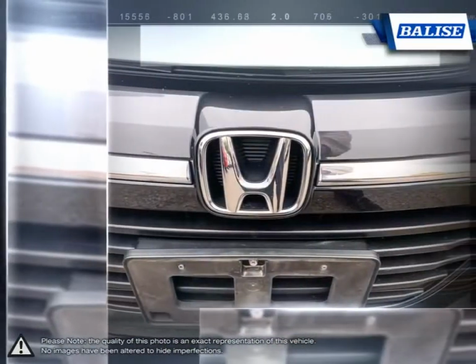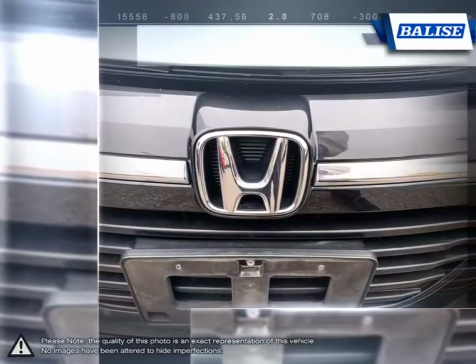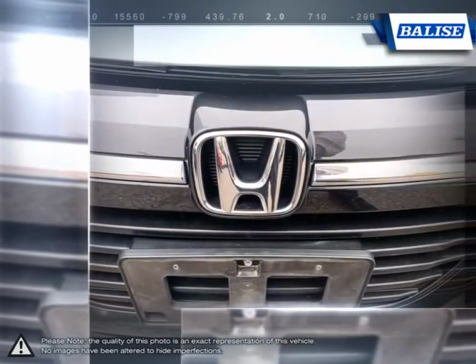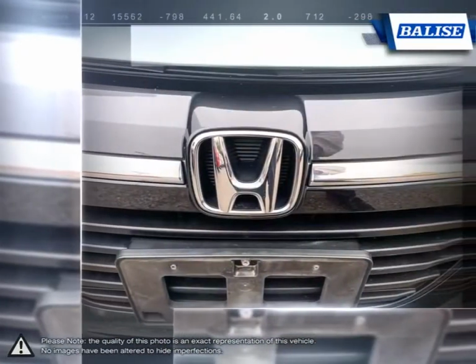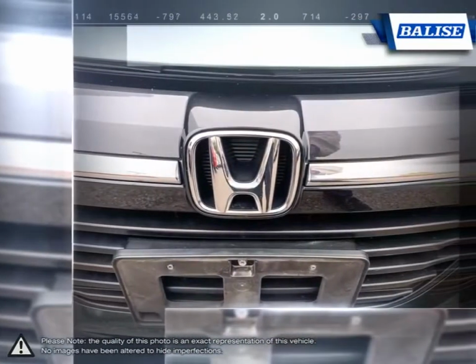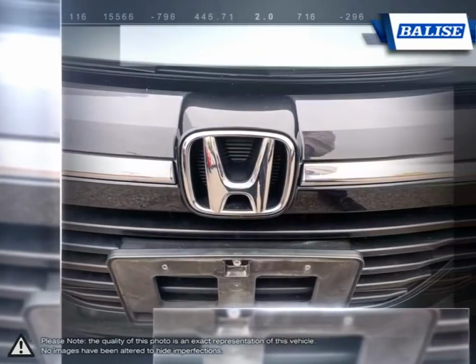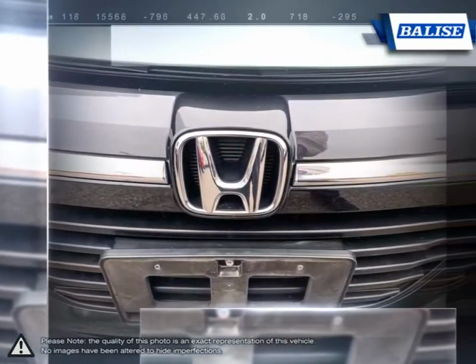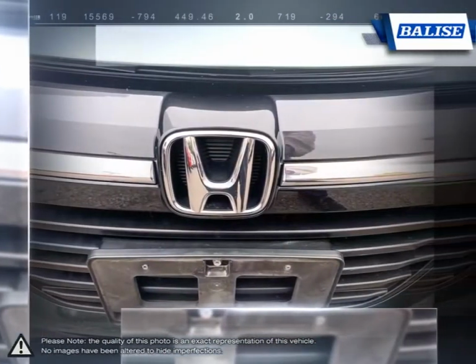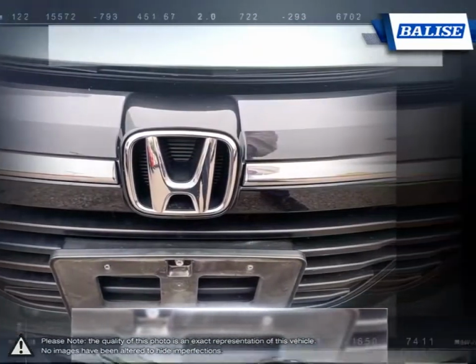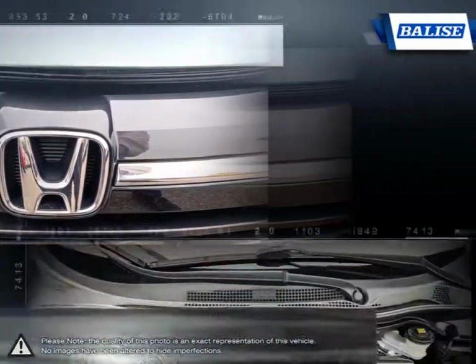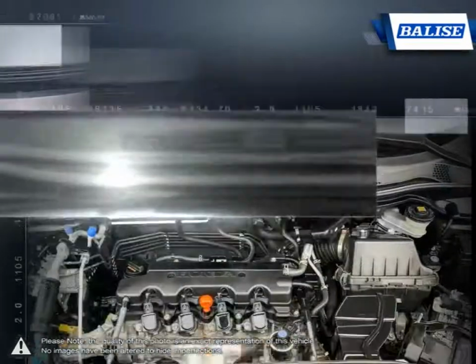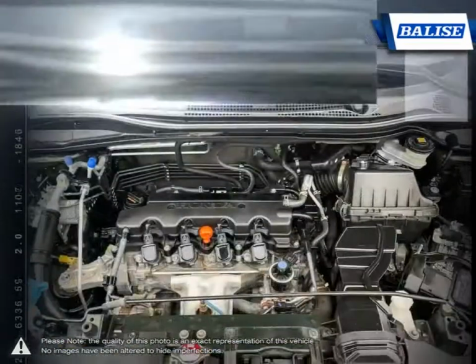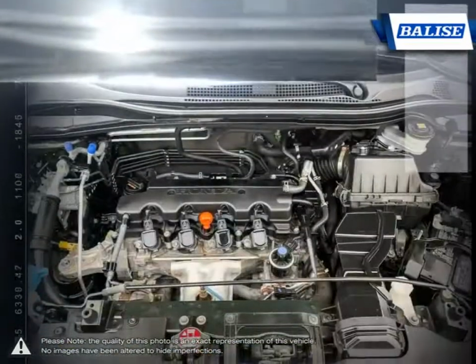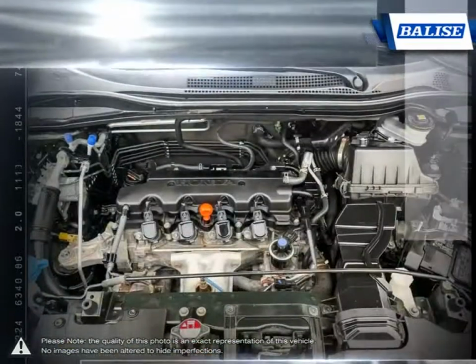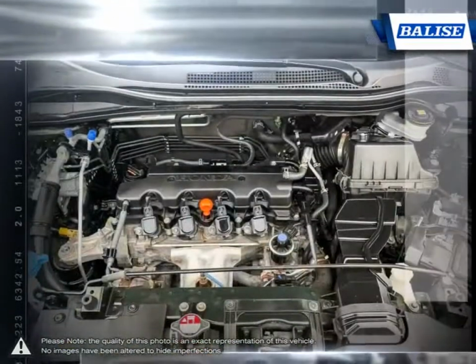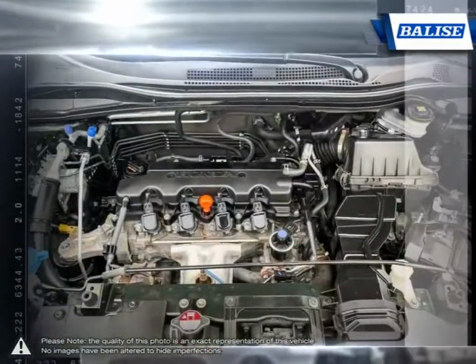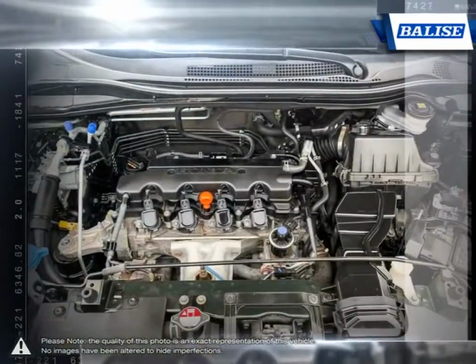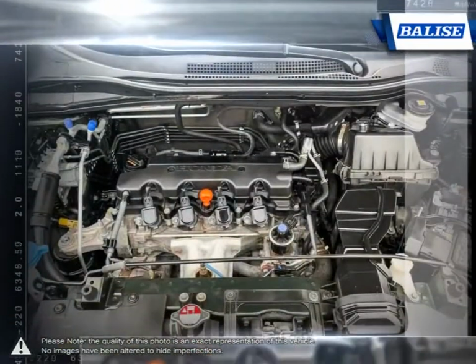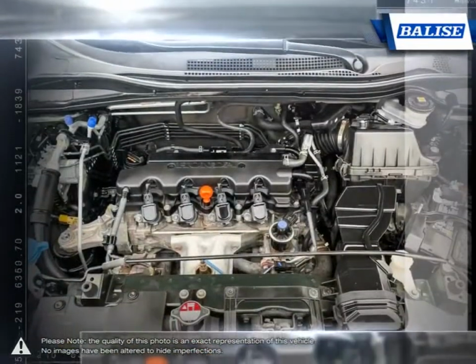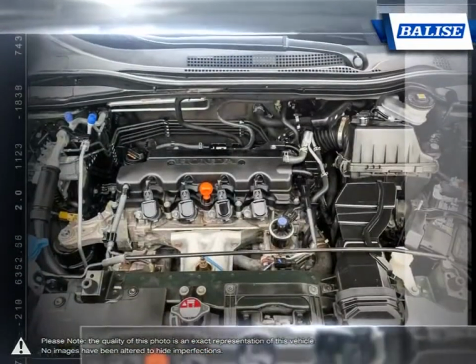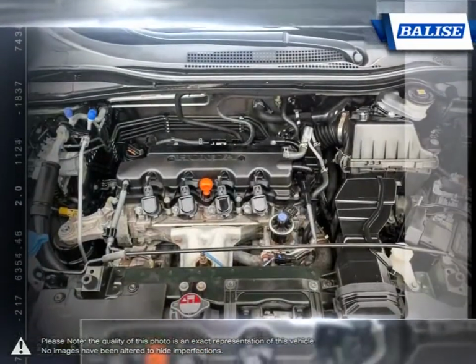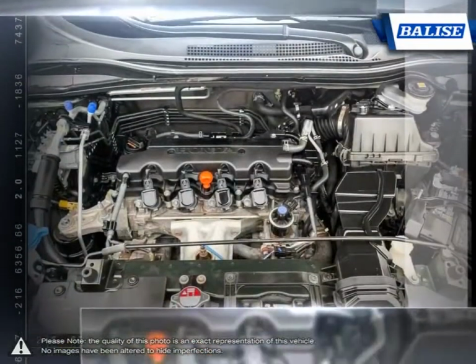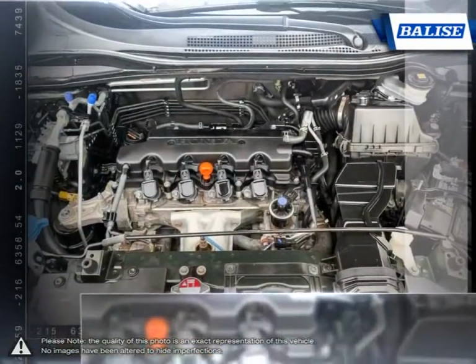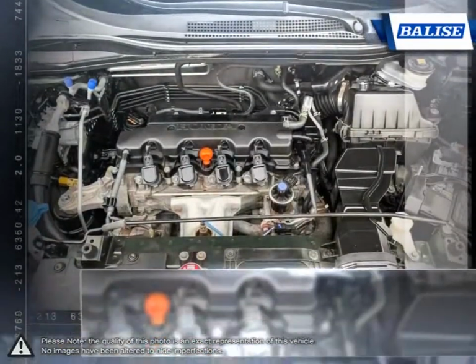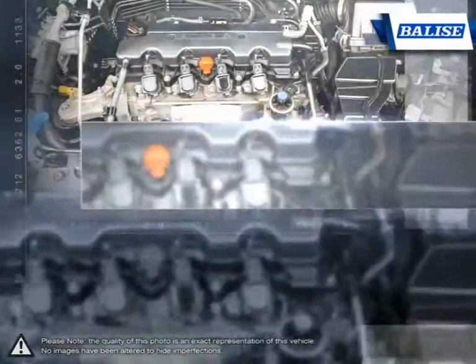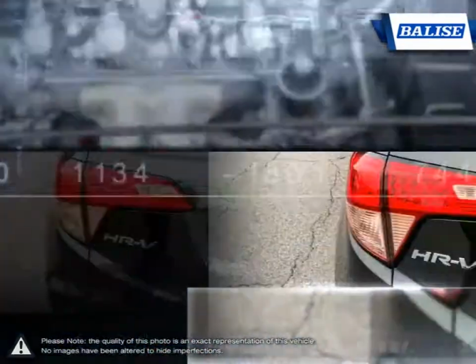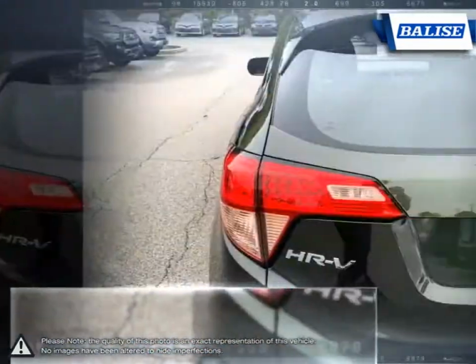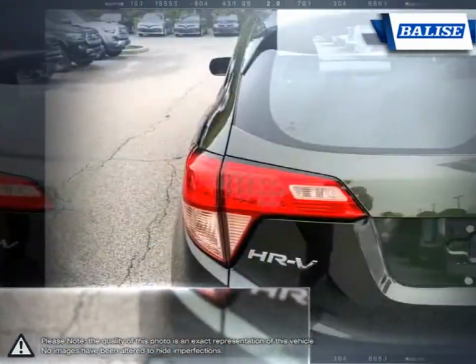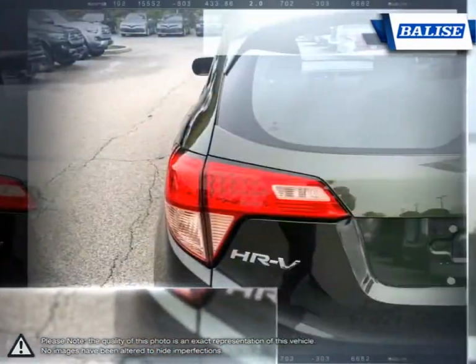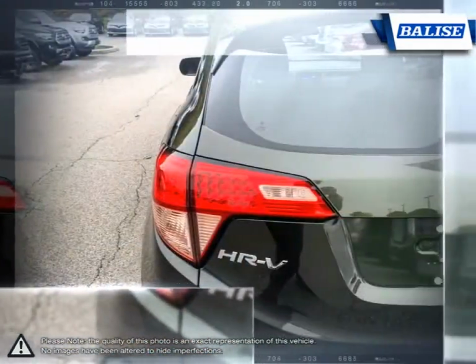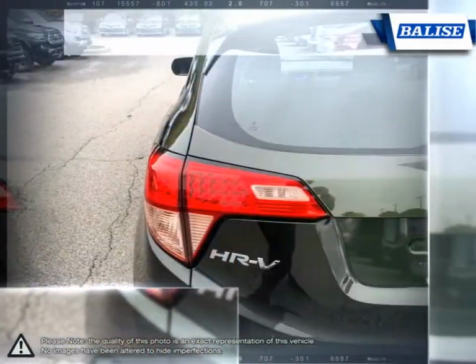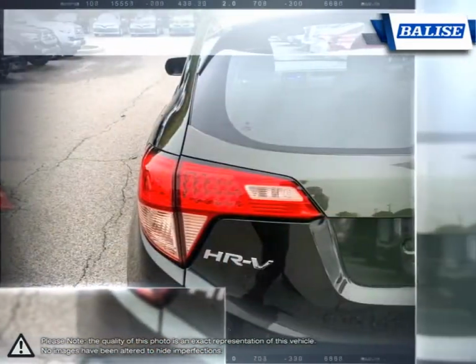With its high fuel economy, the HR-V offers an efficient, versatile, fun-to-drive crossover for a competitive price.